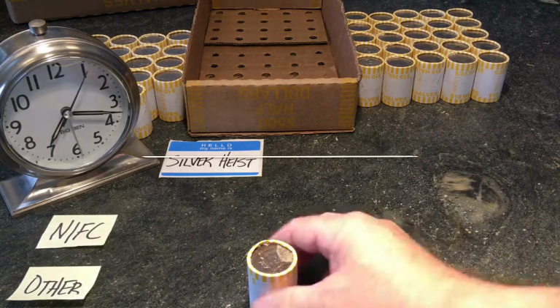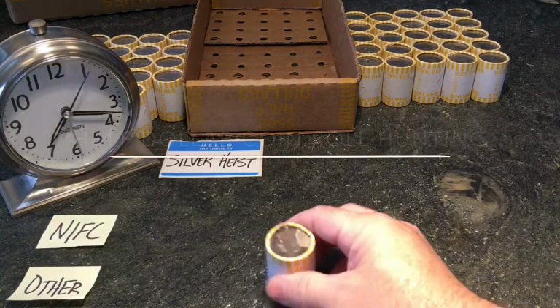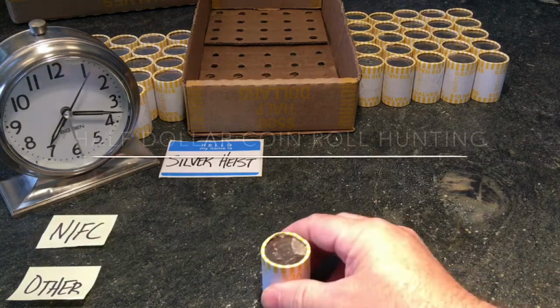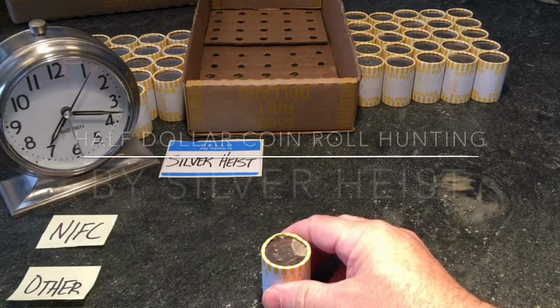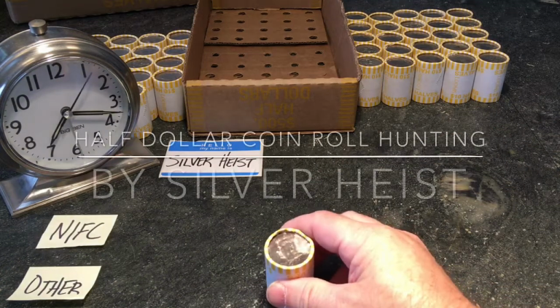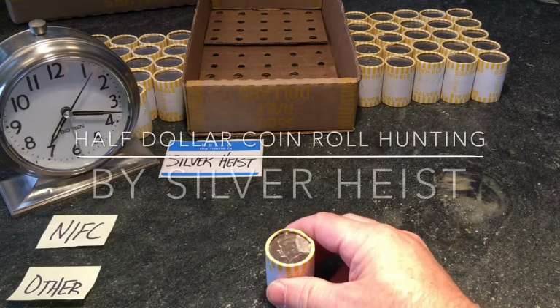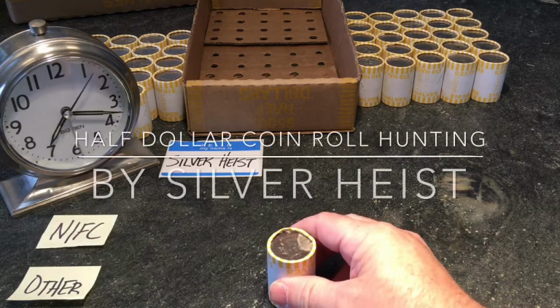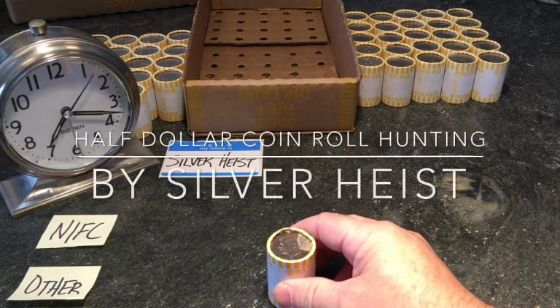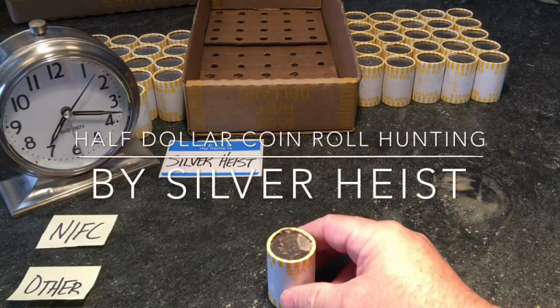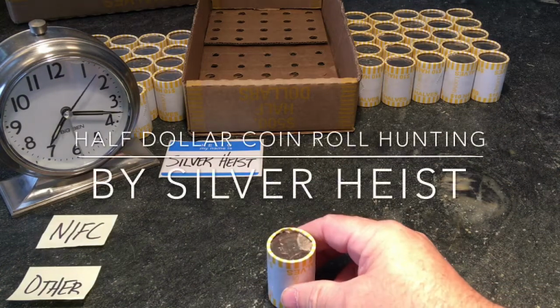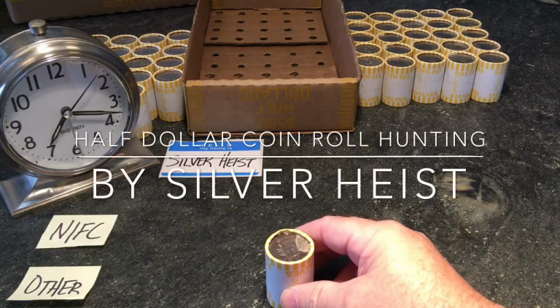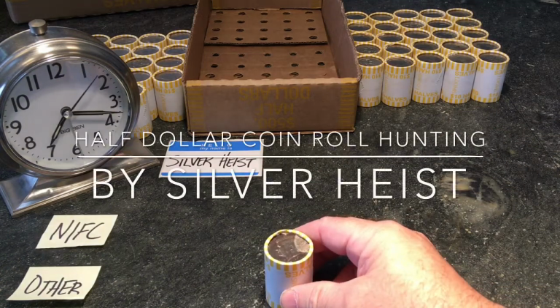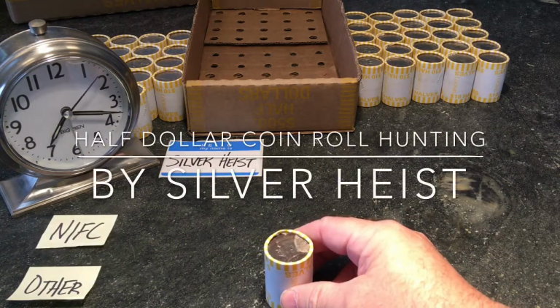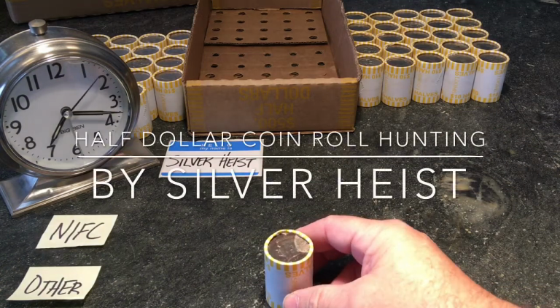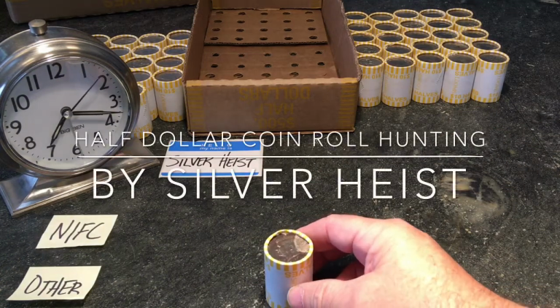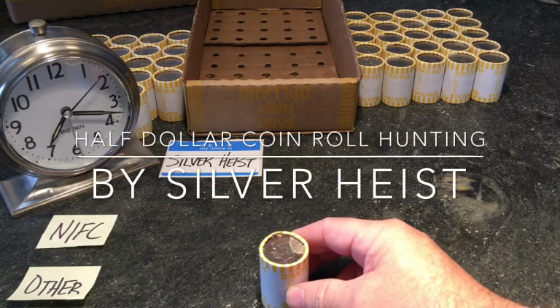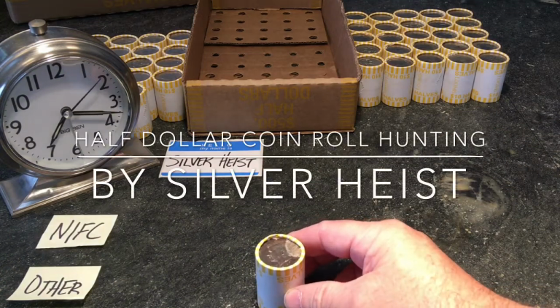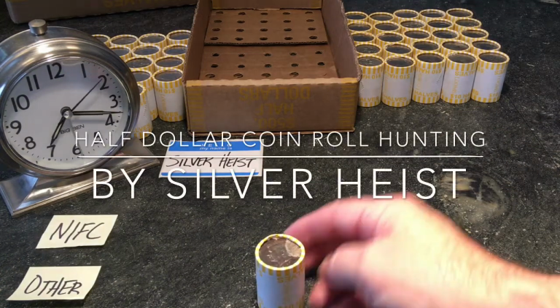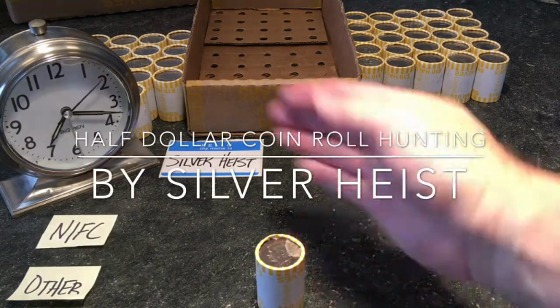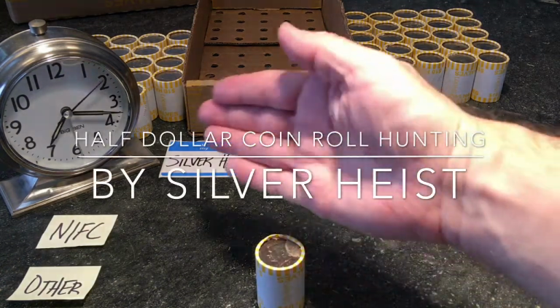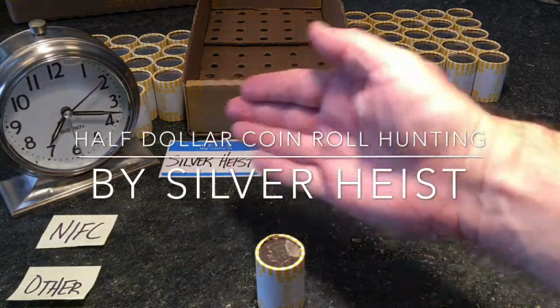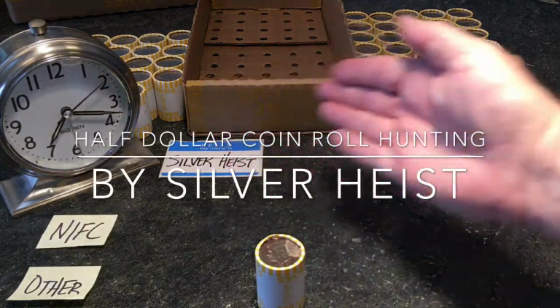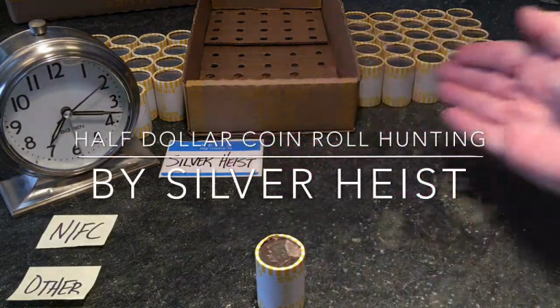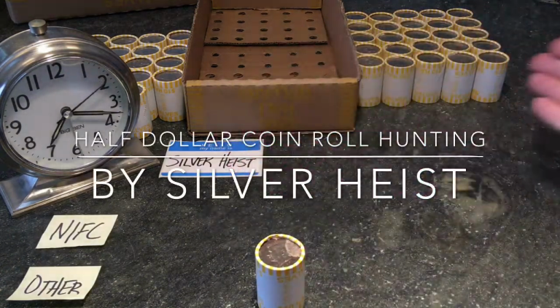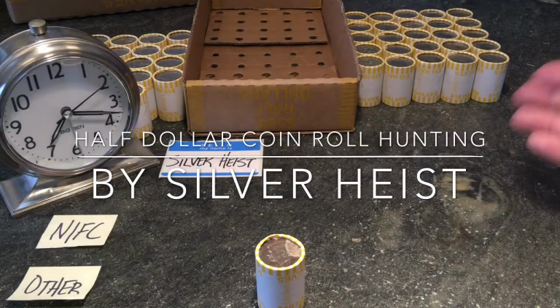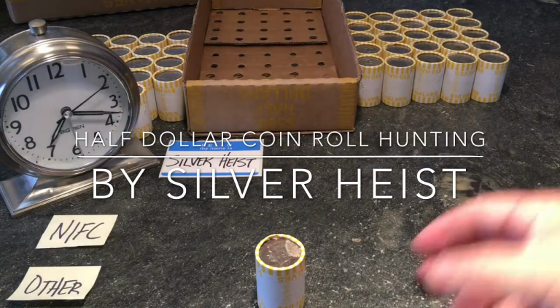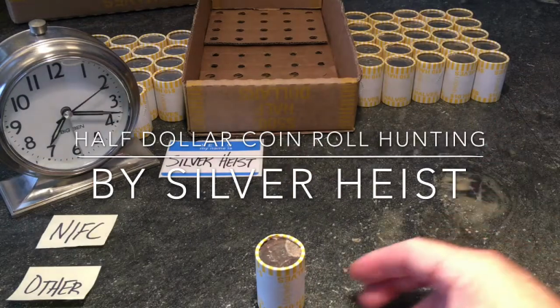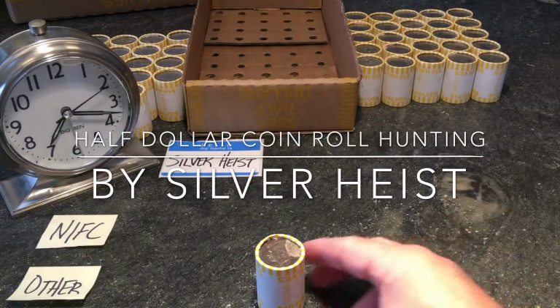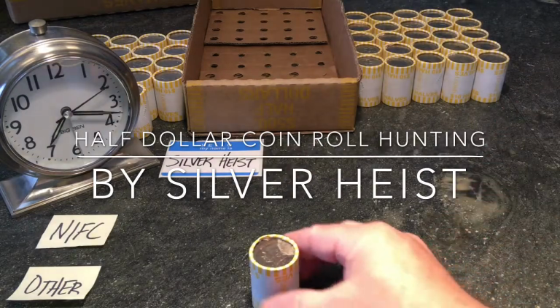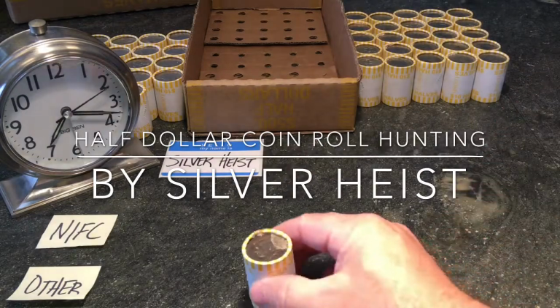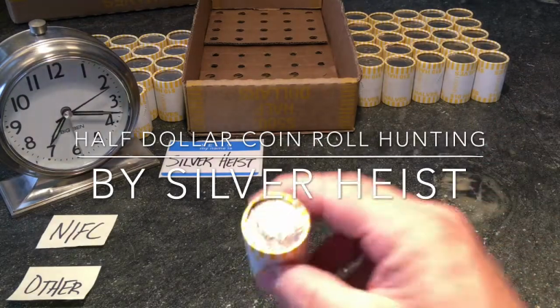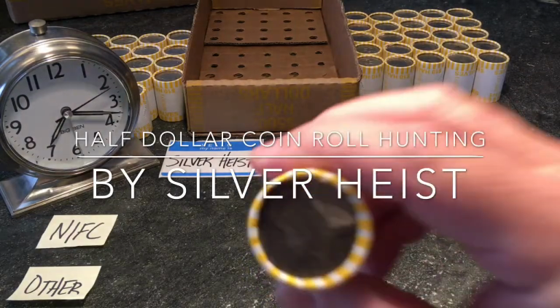Welcome to Silver Heist. Thank you to our returning subscribers and guests. We have a full box of half dollars.